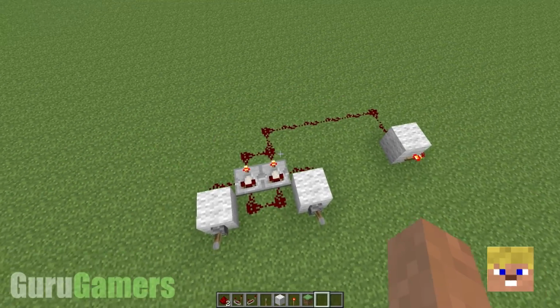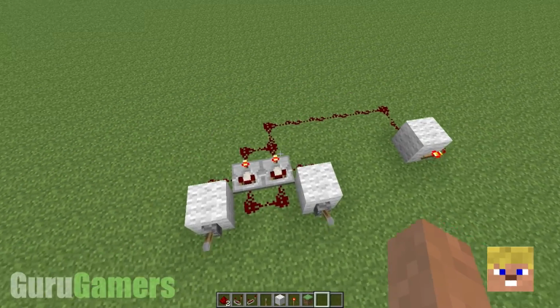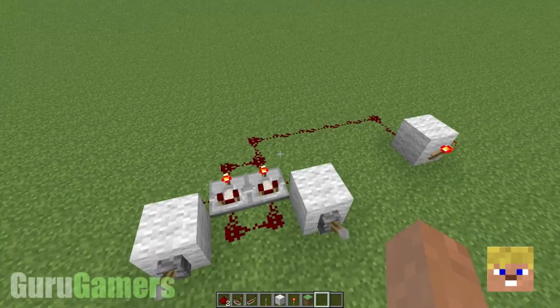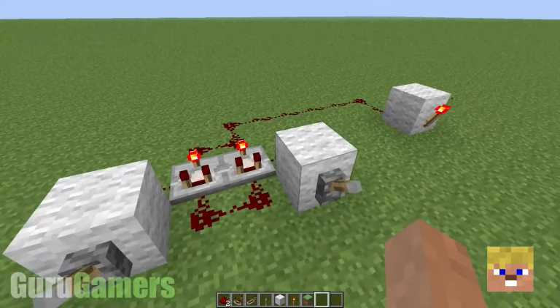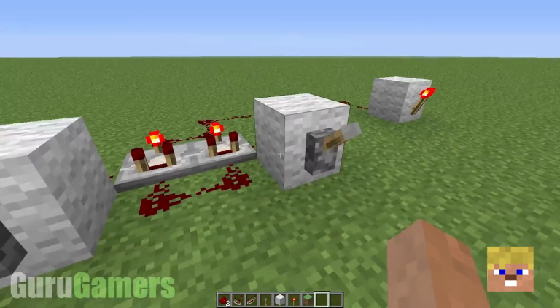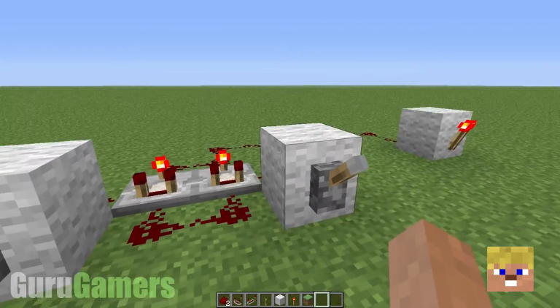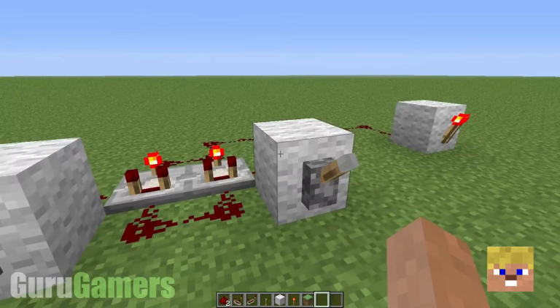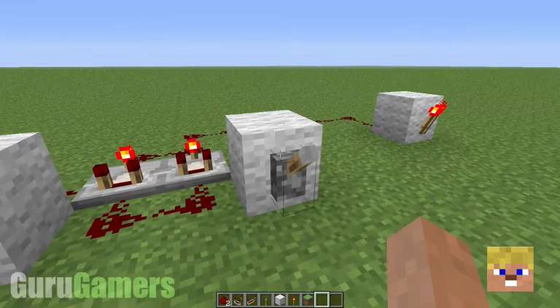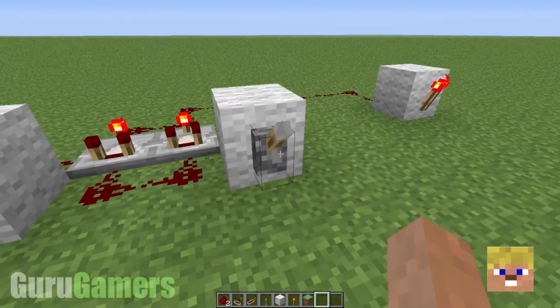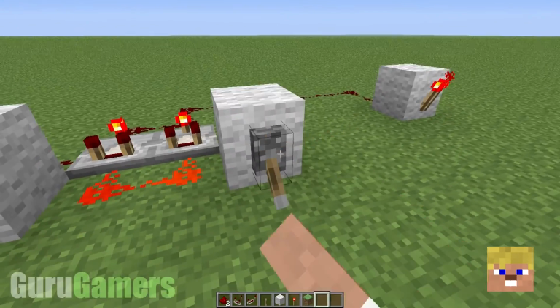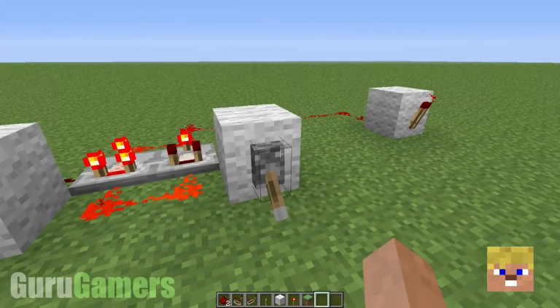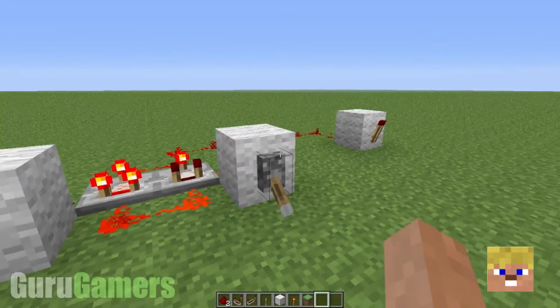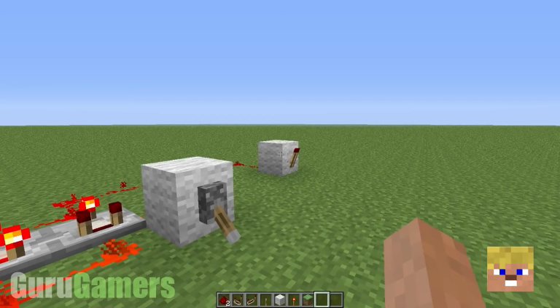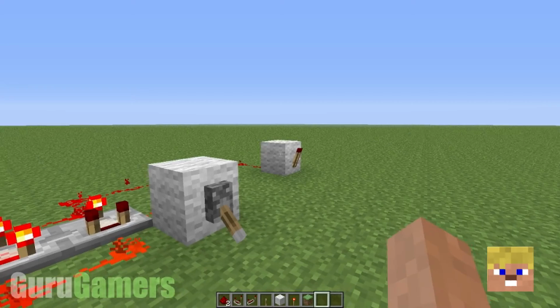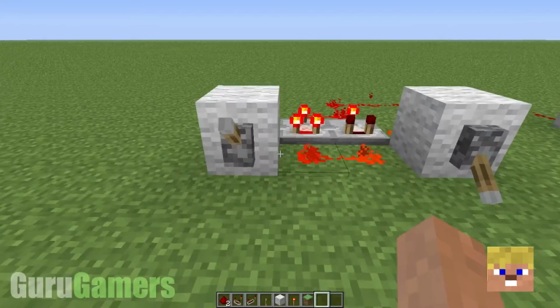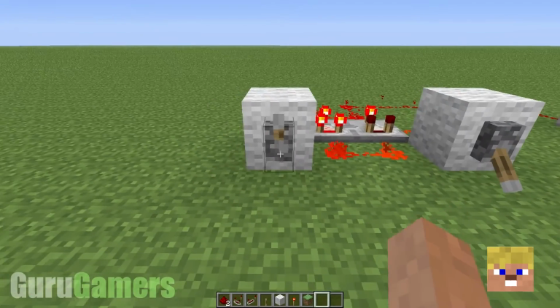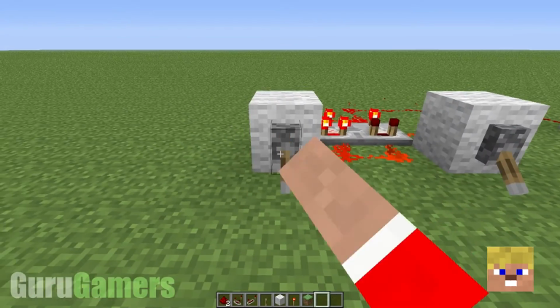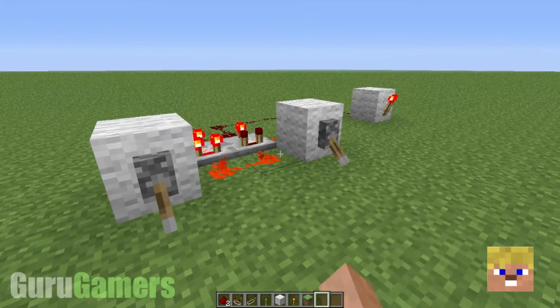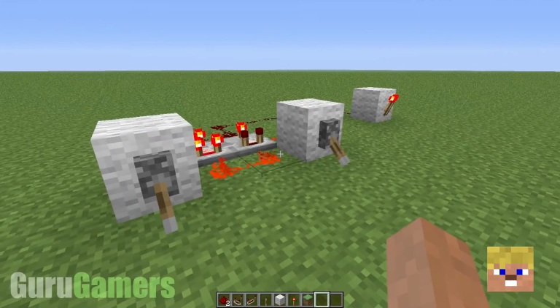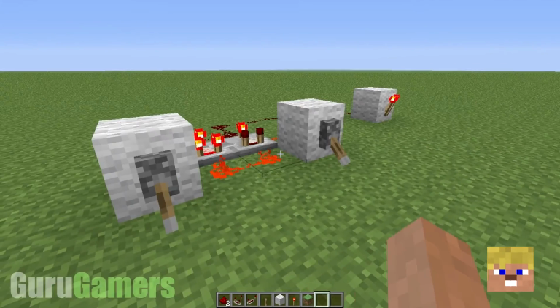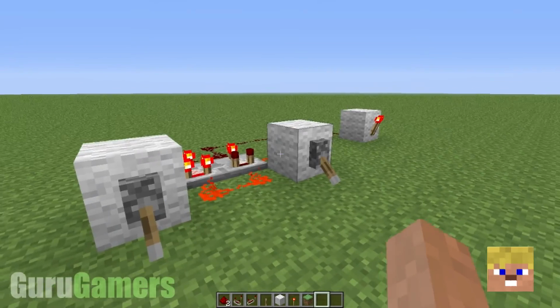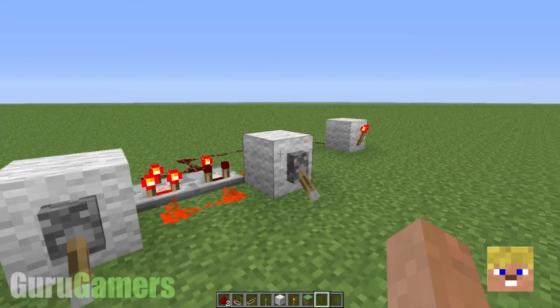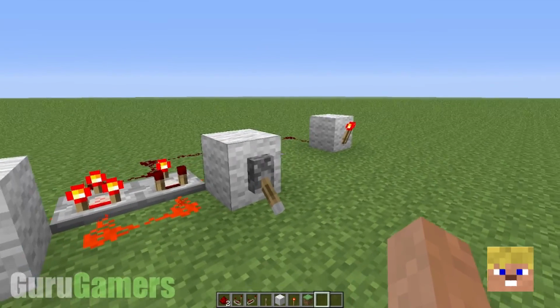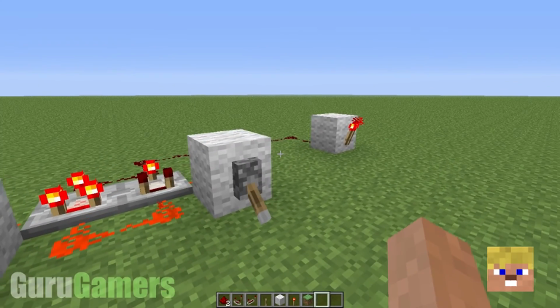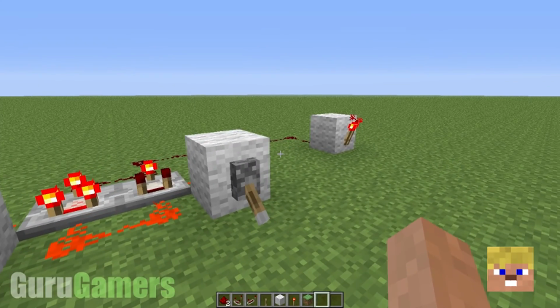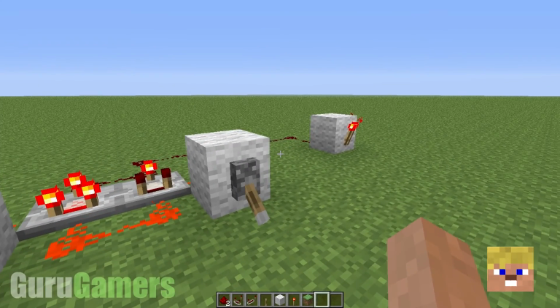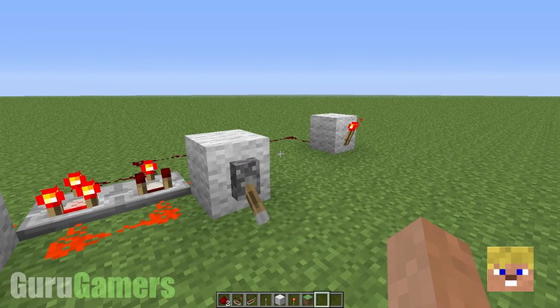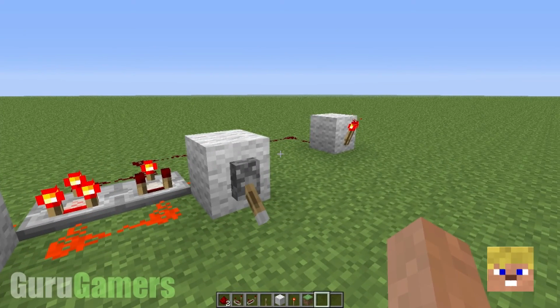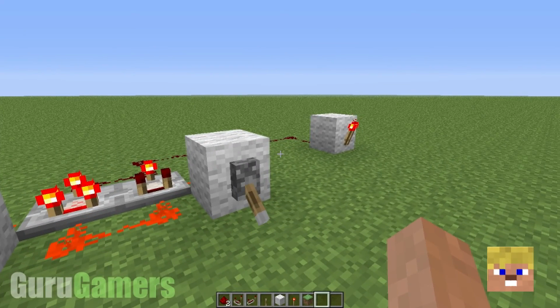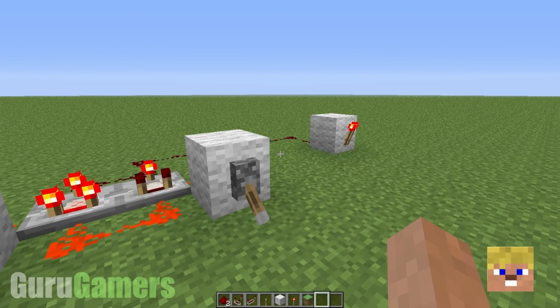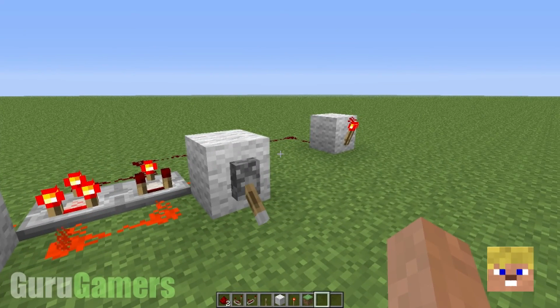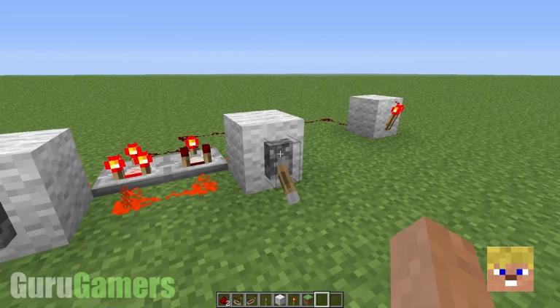But it's very simple to make, and when you flick one lever, the torch goes off. When you flick the other one, it comes back on. You can do the same for doors or whatever.